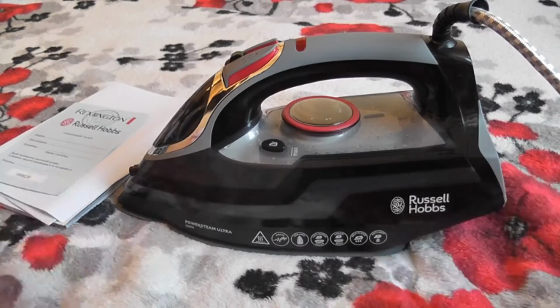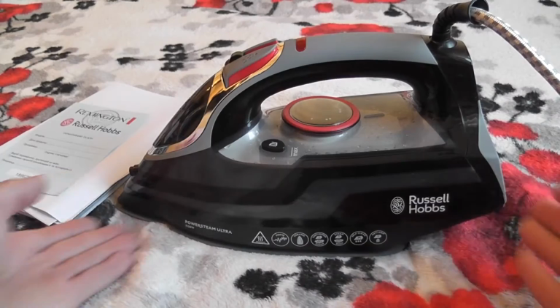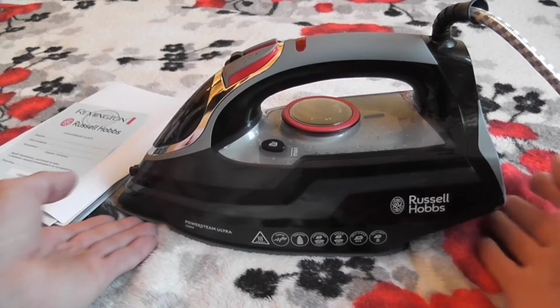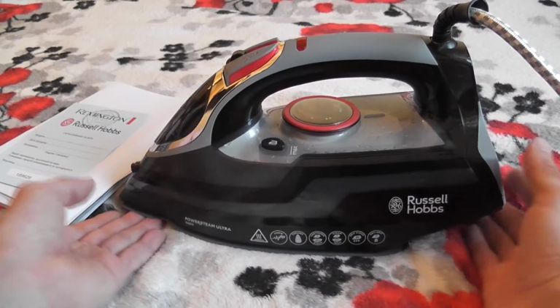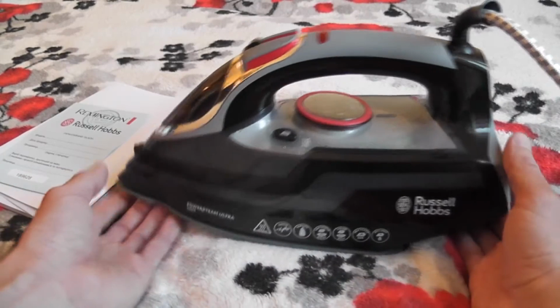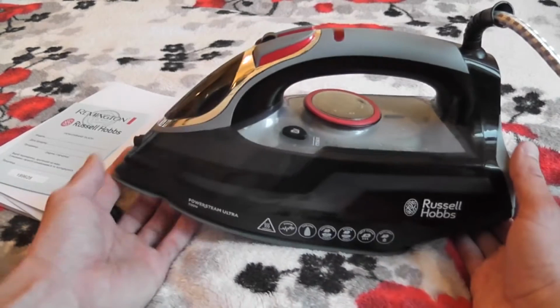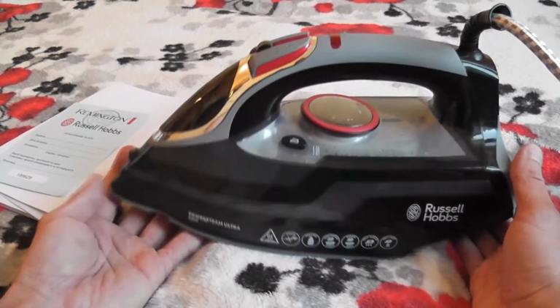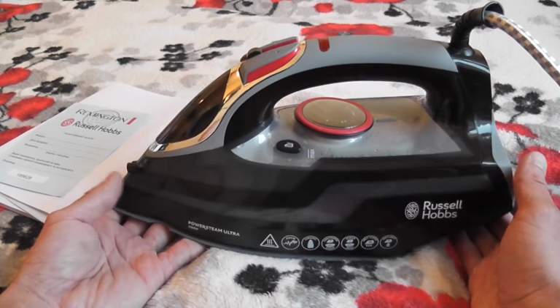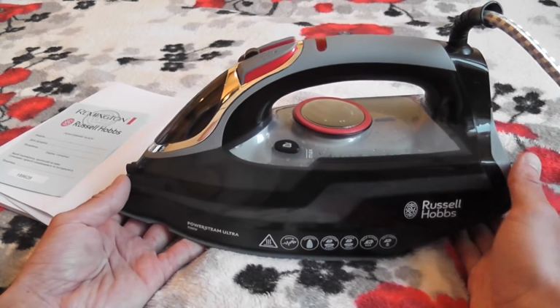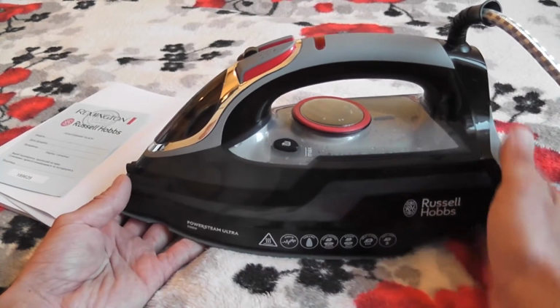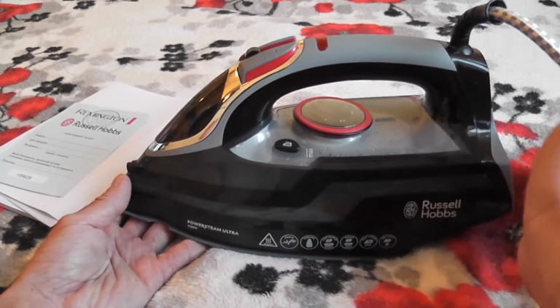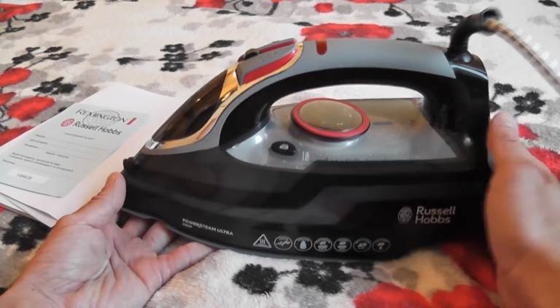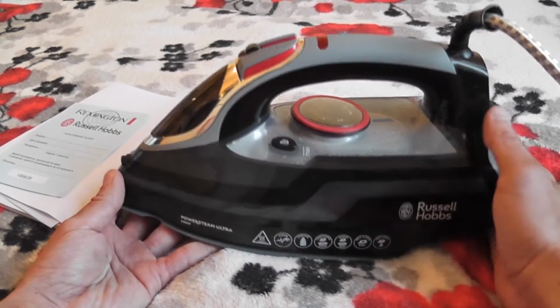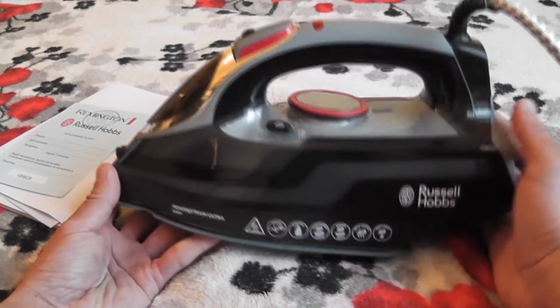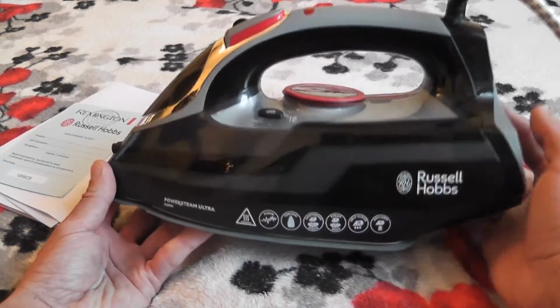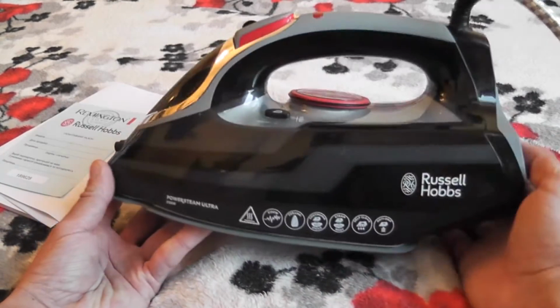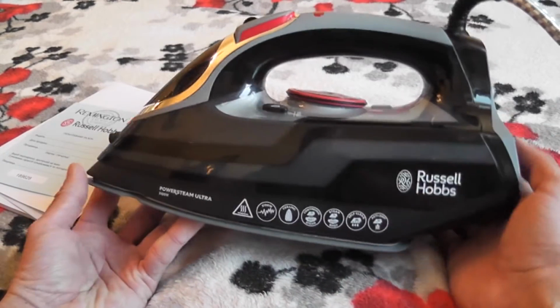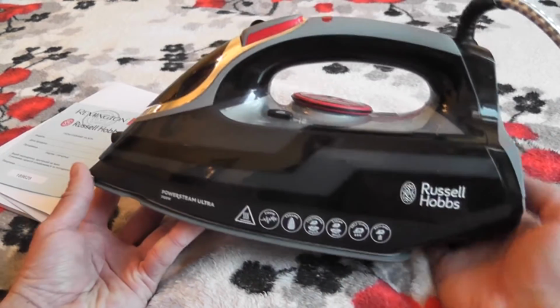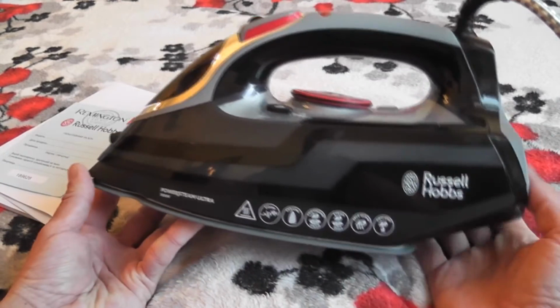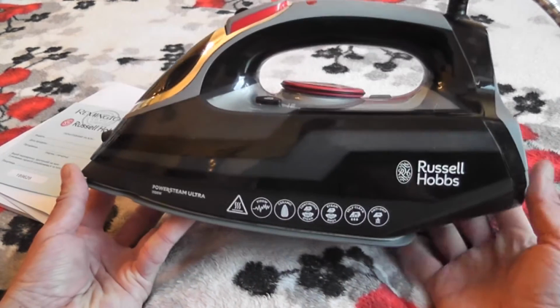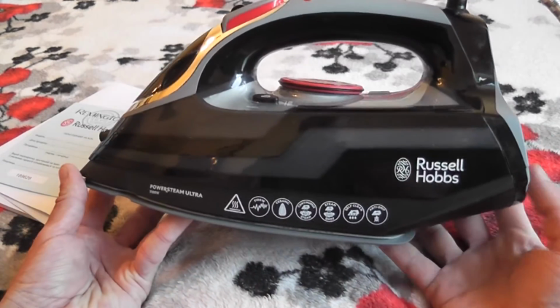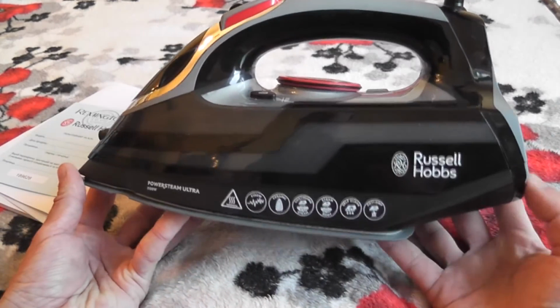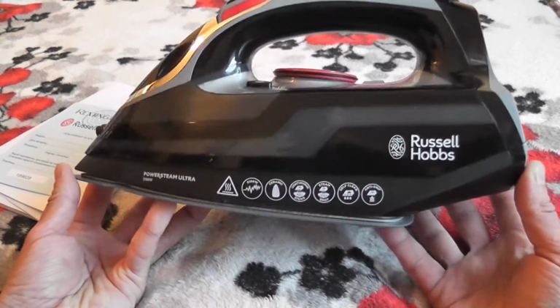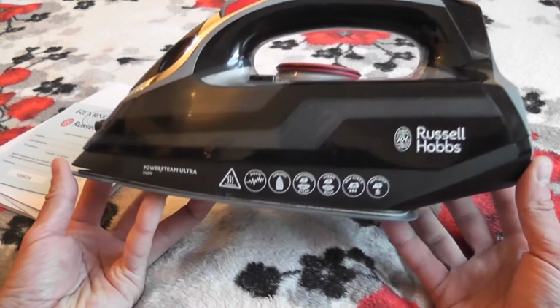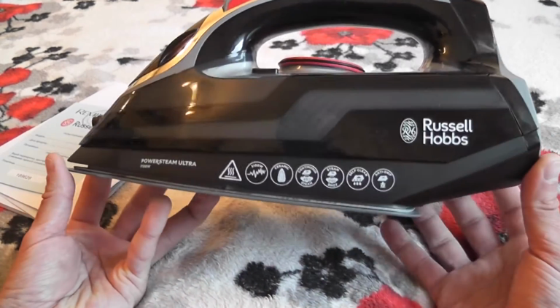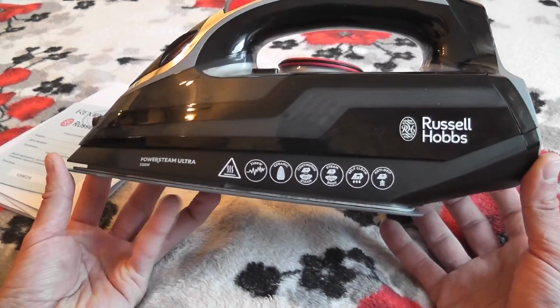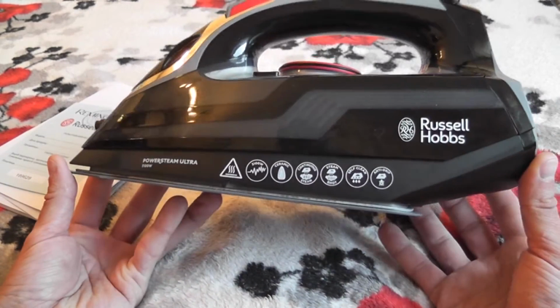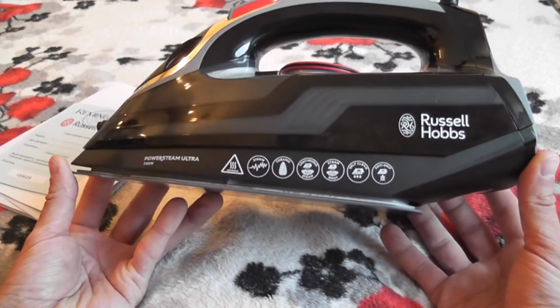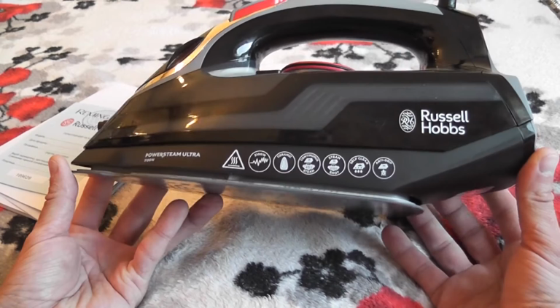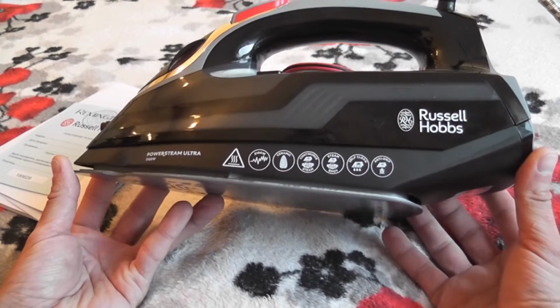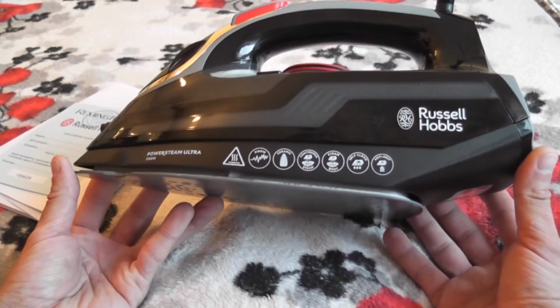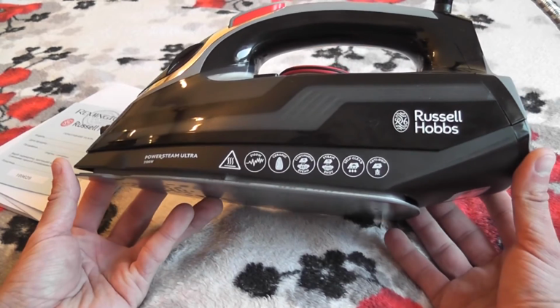Hello, my name is Oleg. Сегодня у нас на обзоре будет утюг Russell Hobbs. Модель называется 2630.